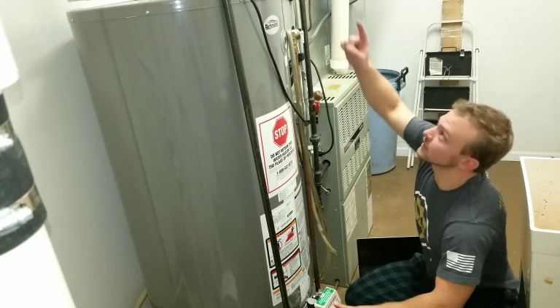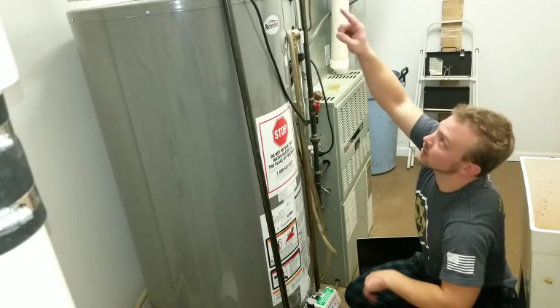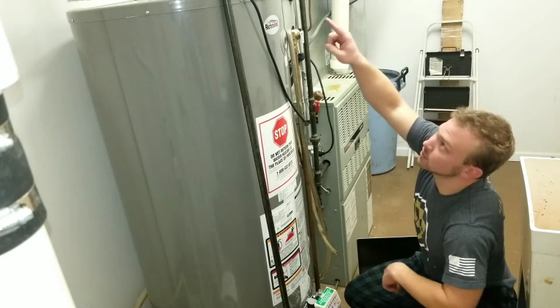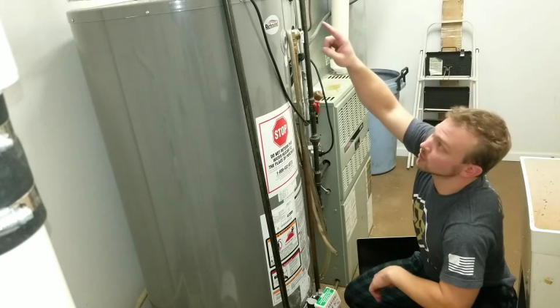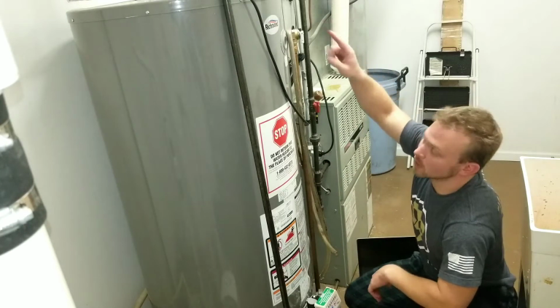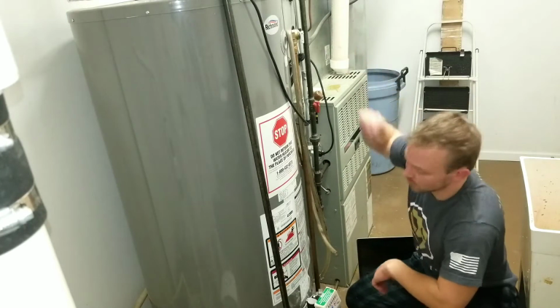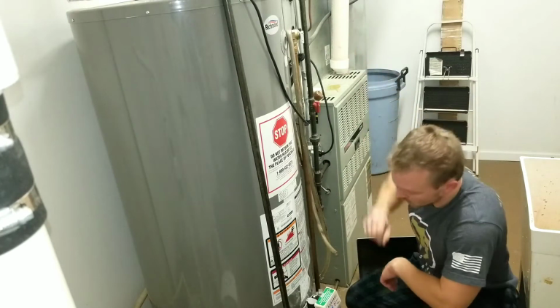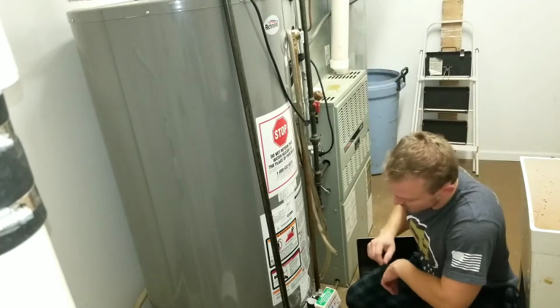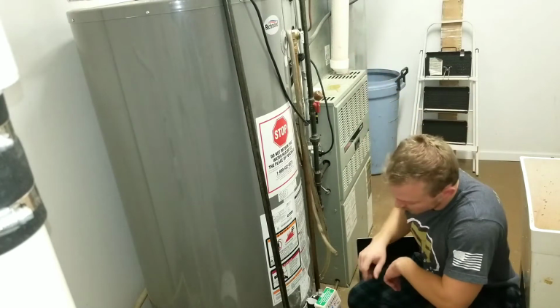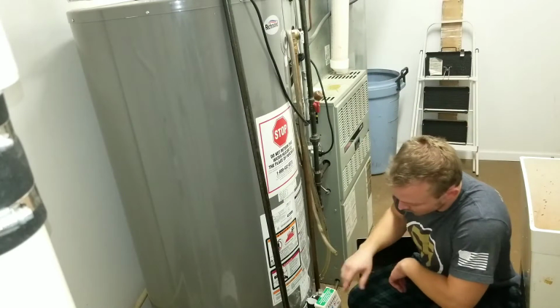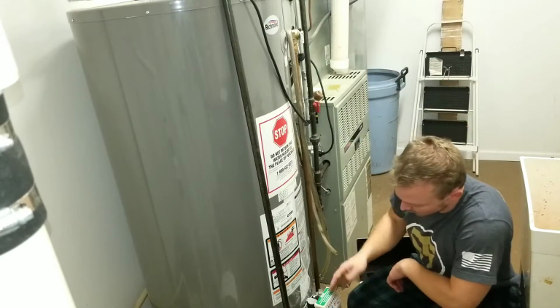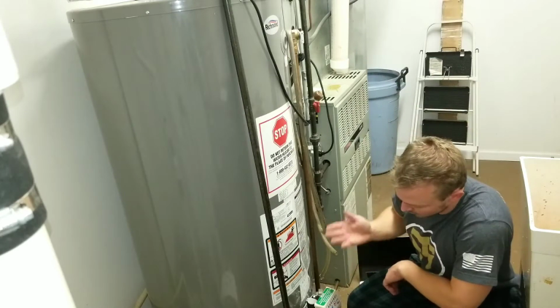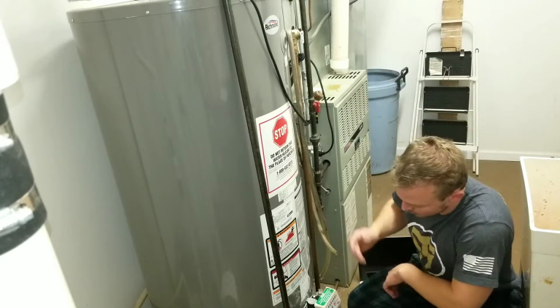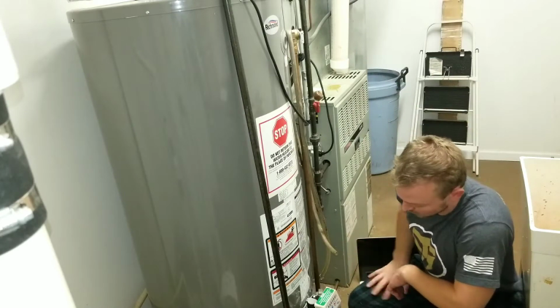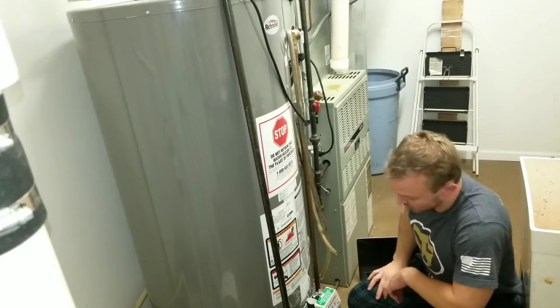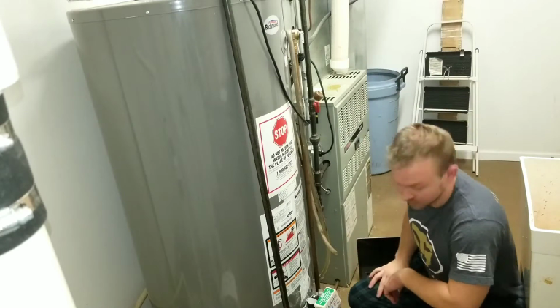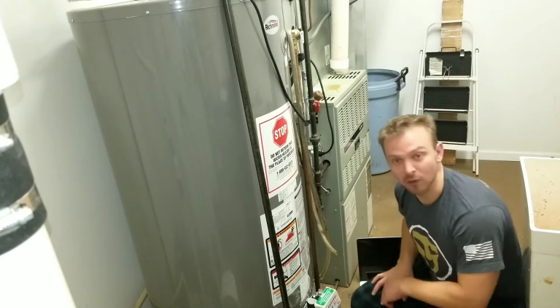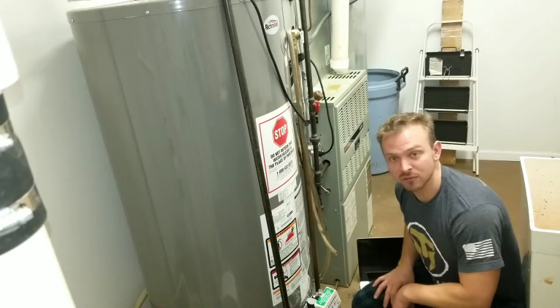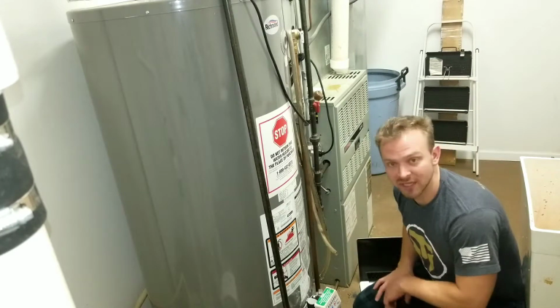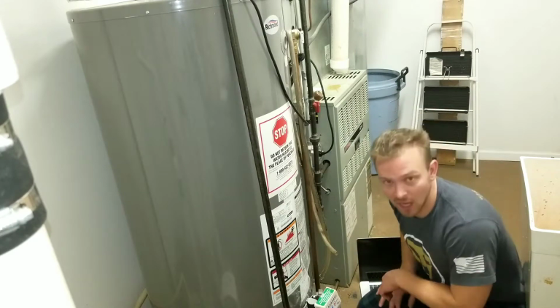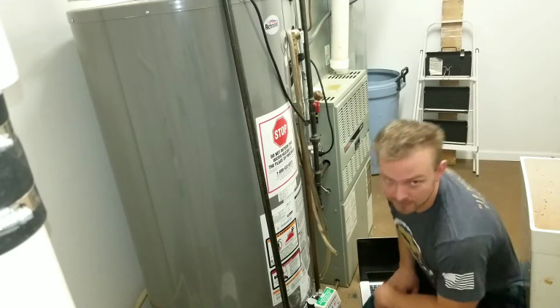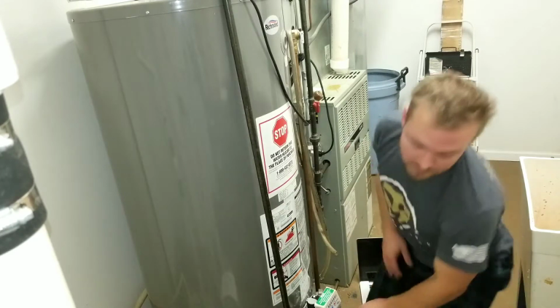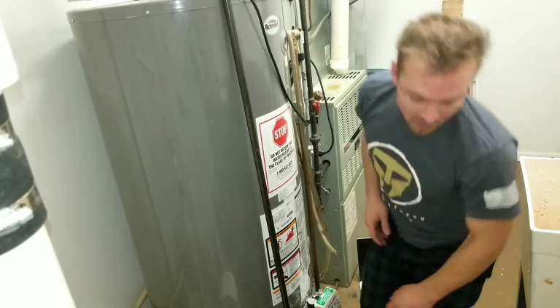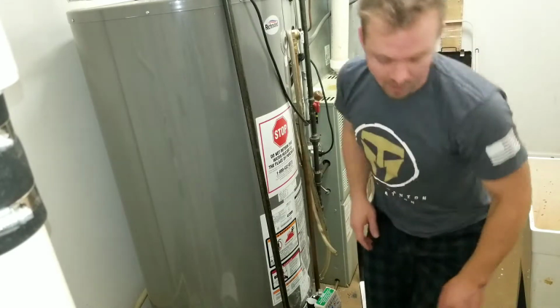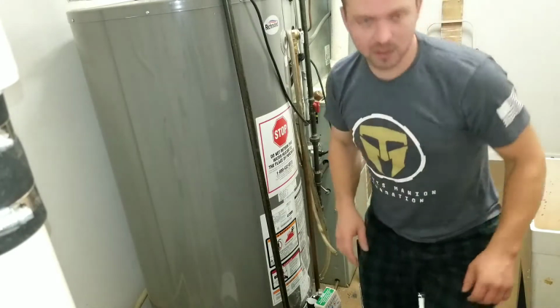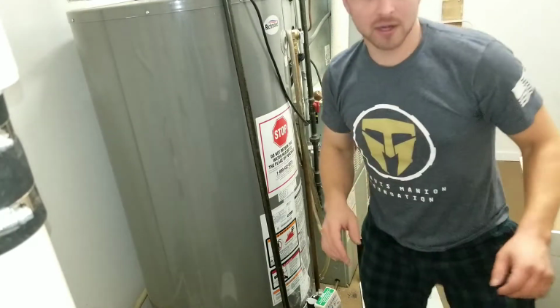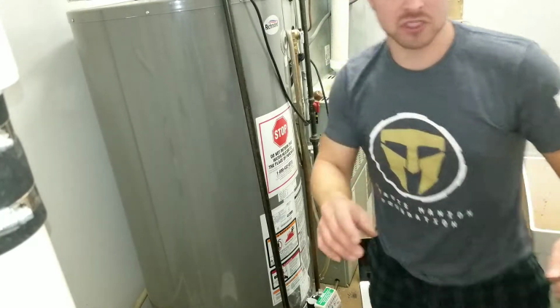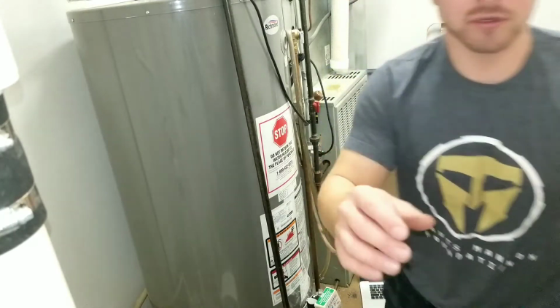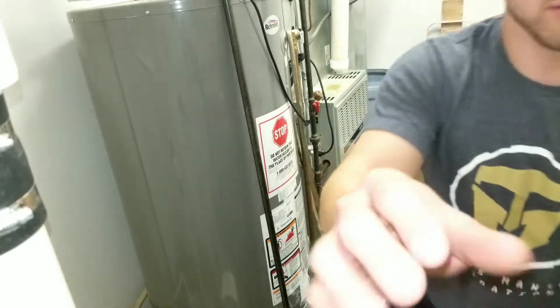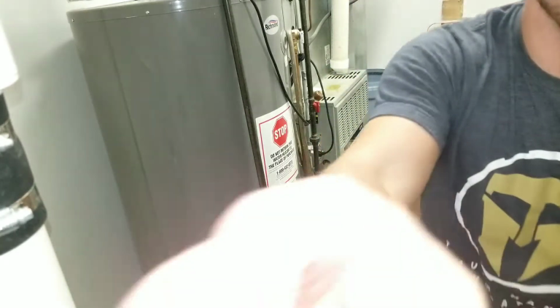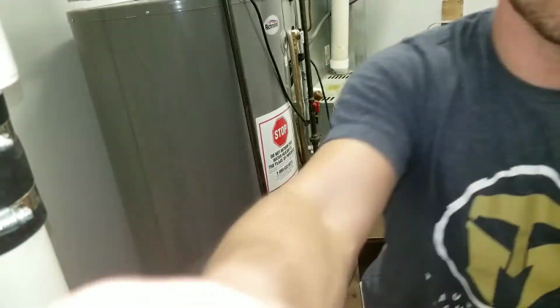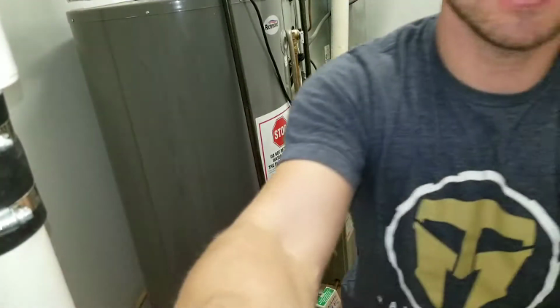You're going to hear the blower motor work and the codes will be gone. I'll show you a few more things.